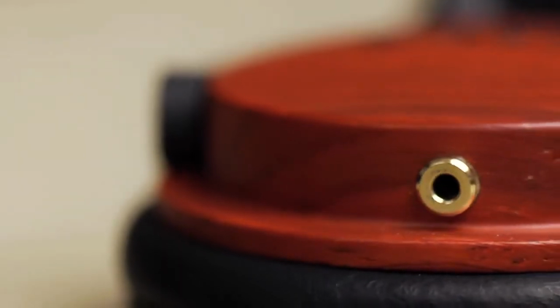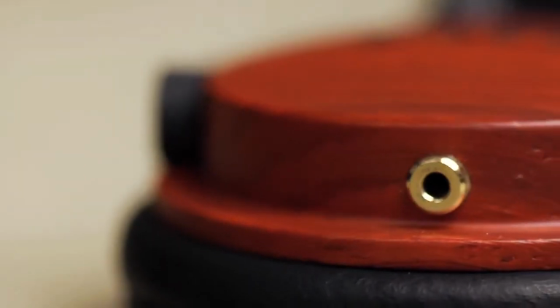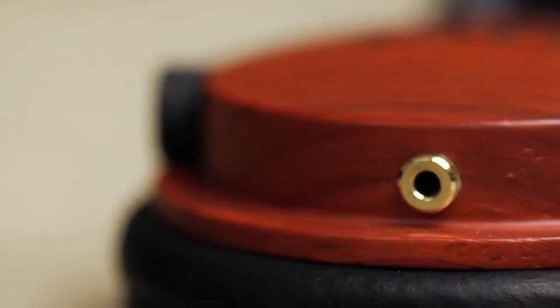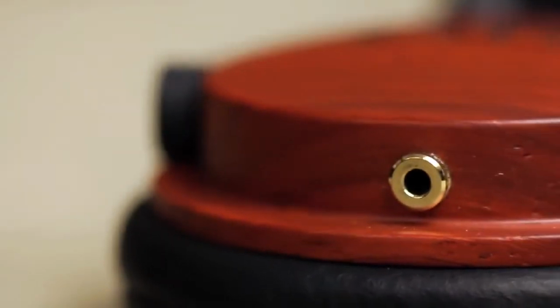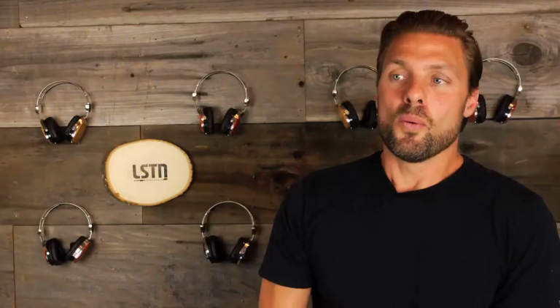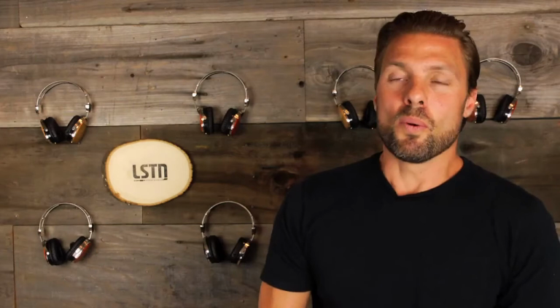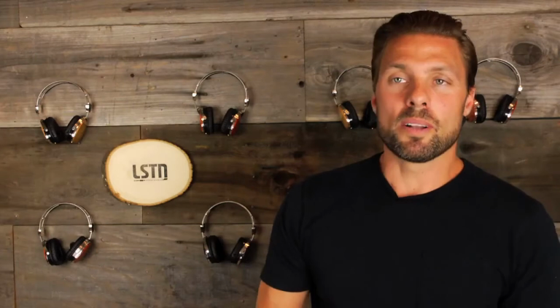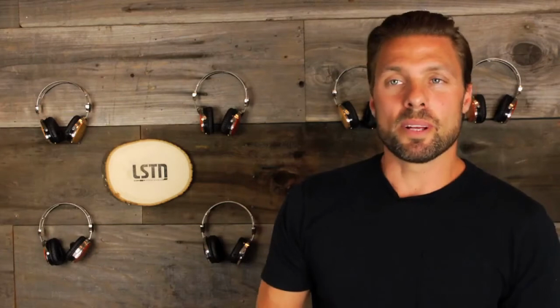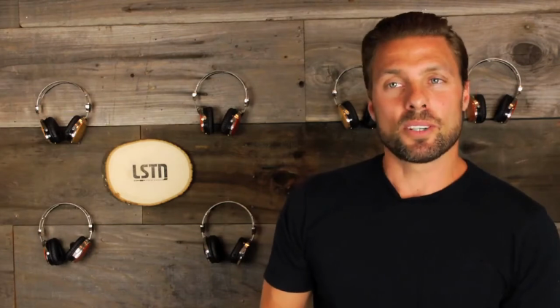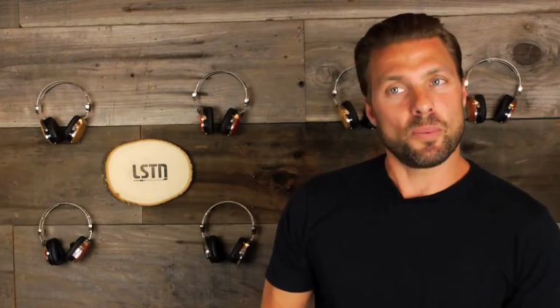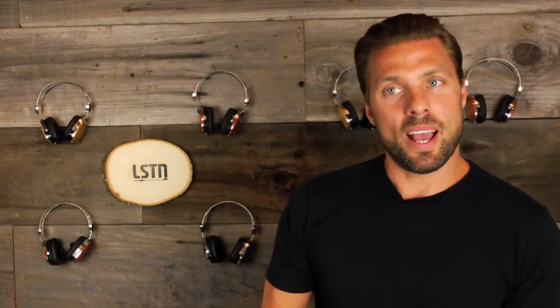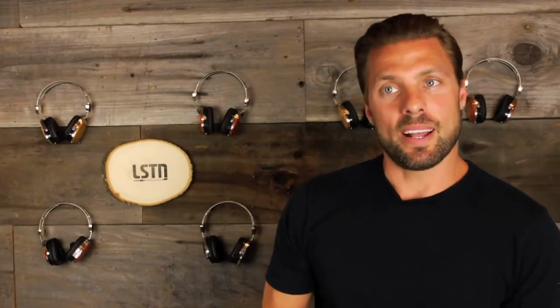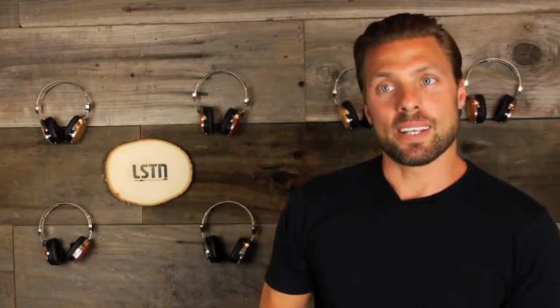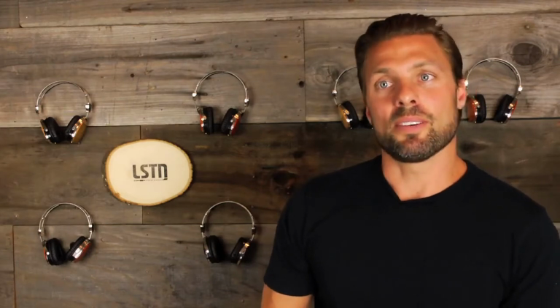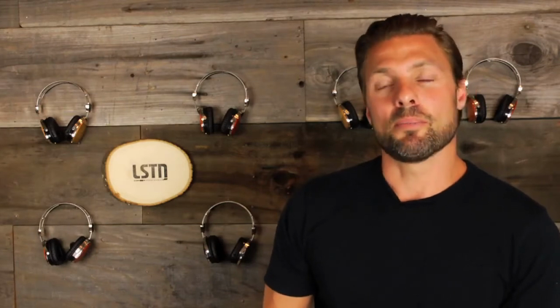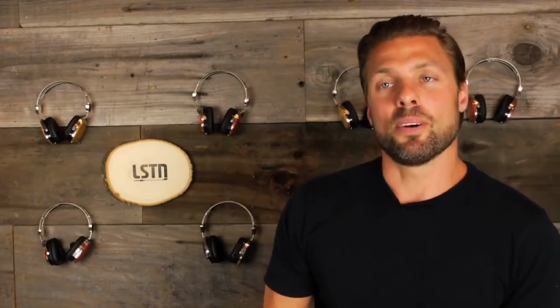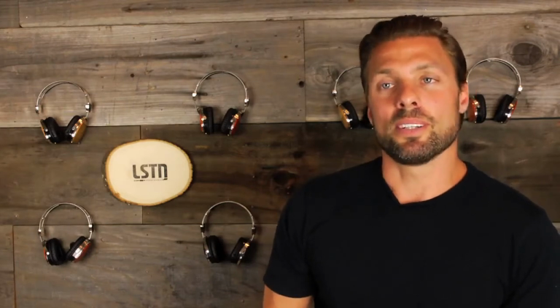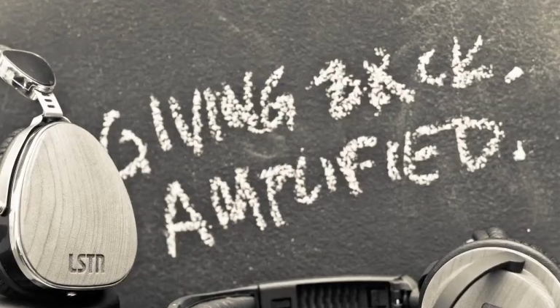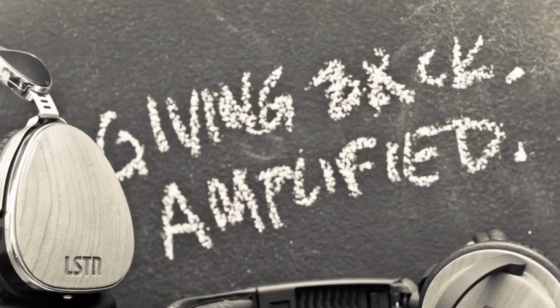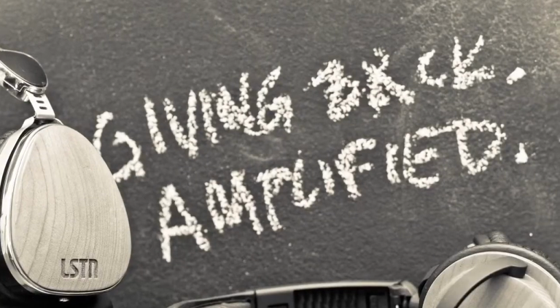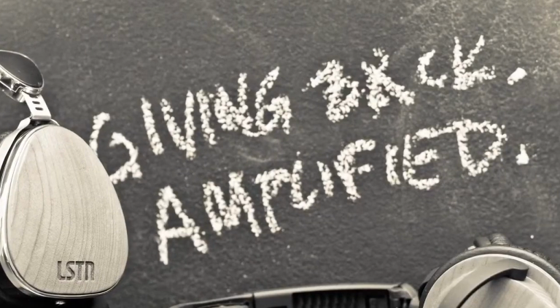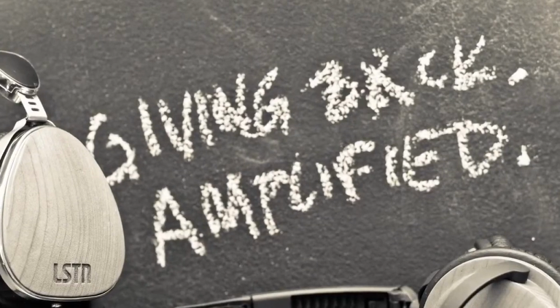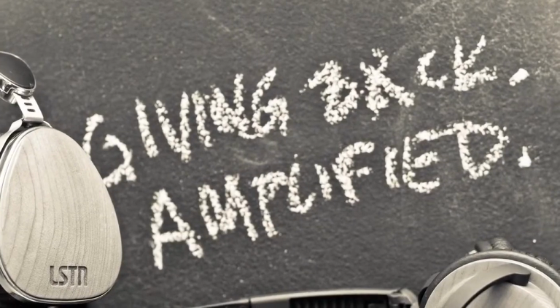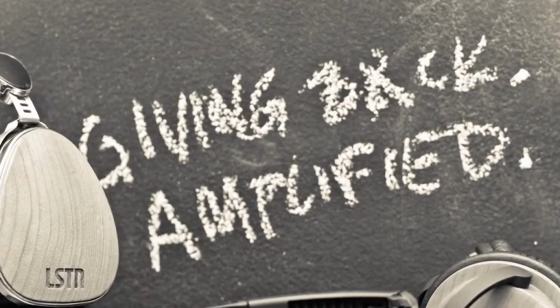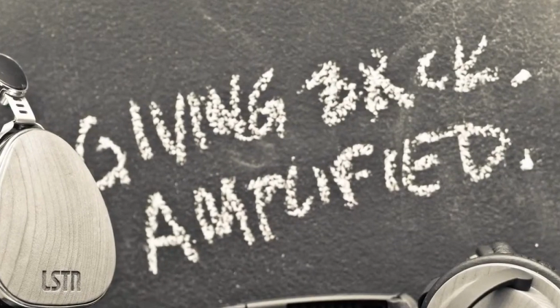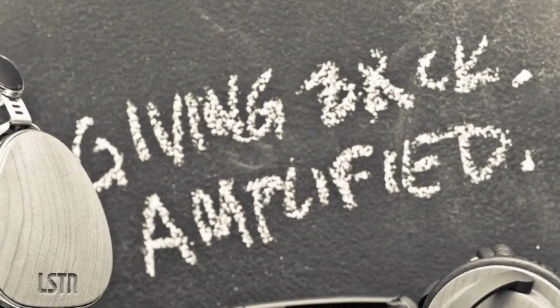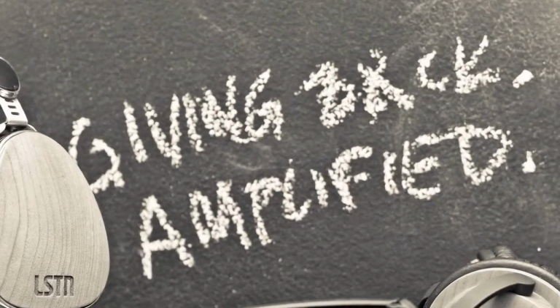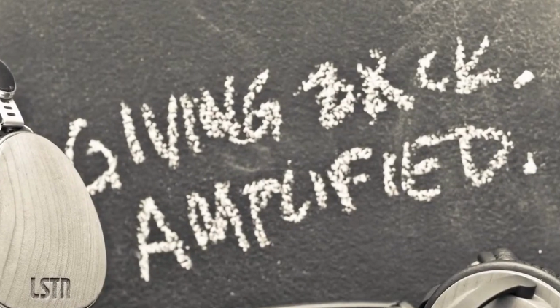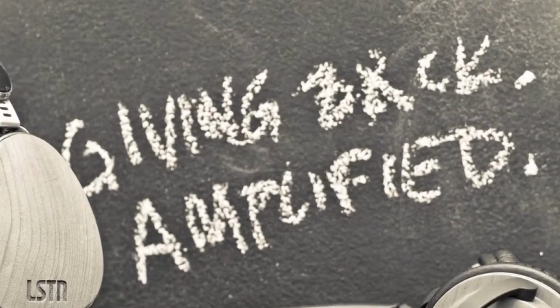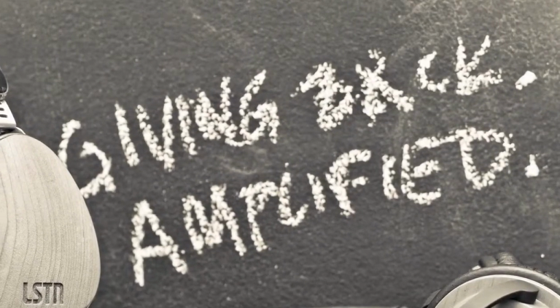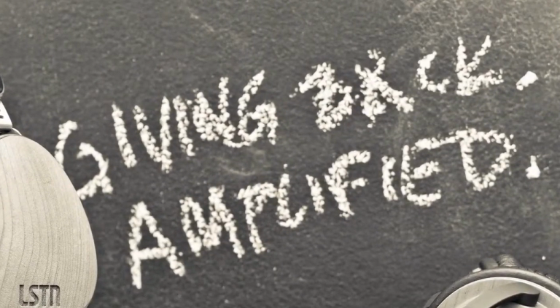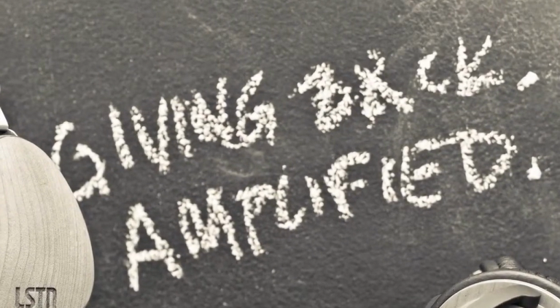We have nylon wrapped cables with inline microphones and gold plated plugs. We wanted to make sure that we had a giving component, so we created our Giving Back Amplified program.